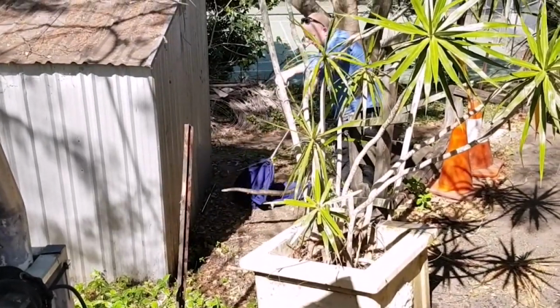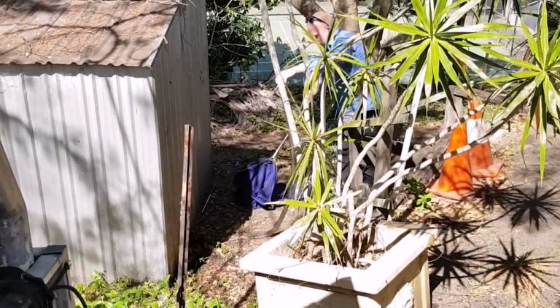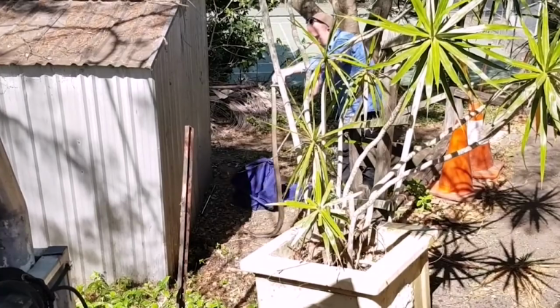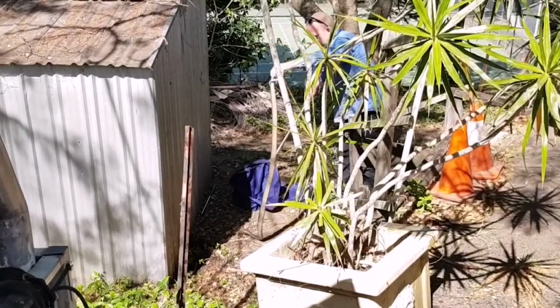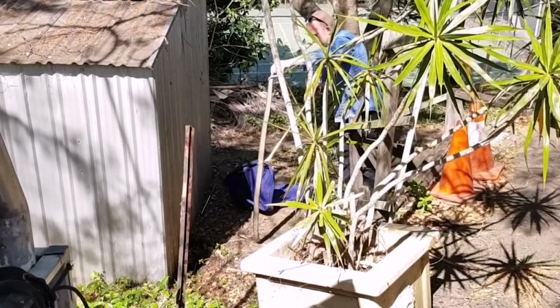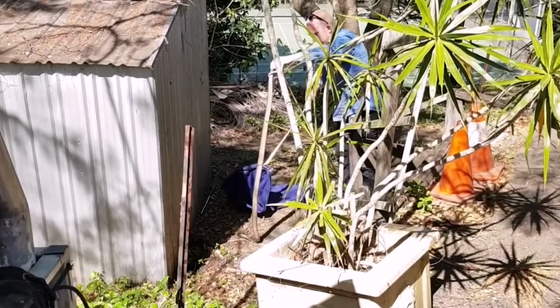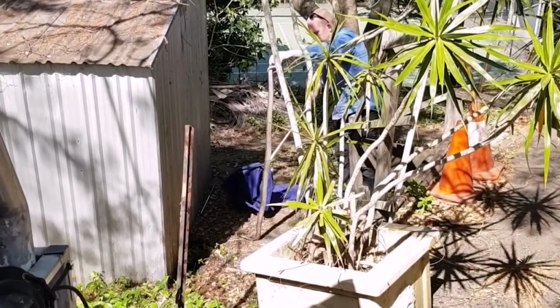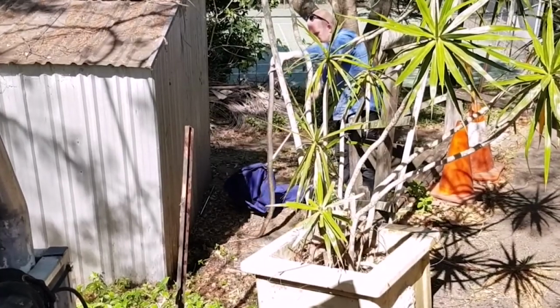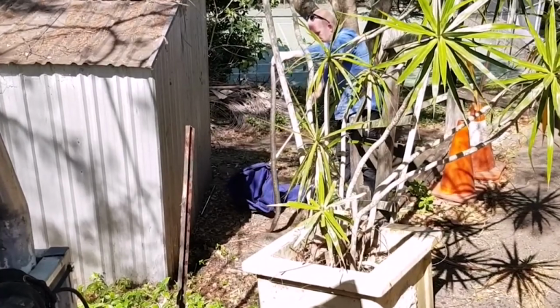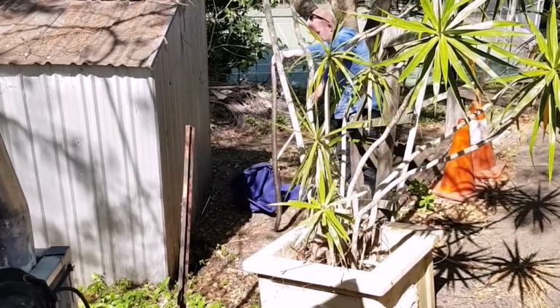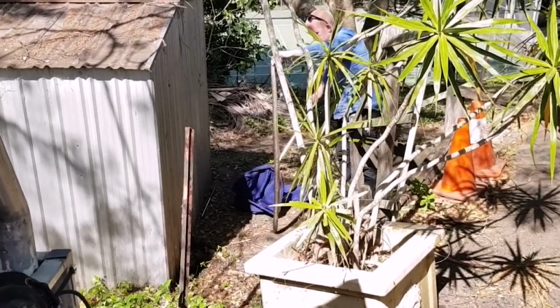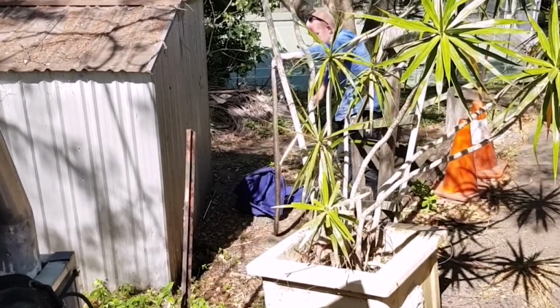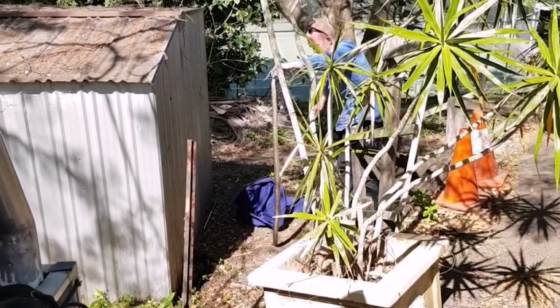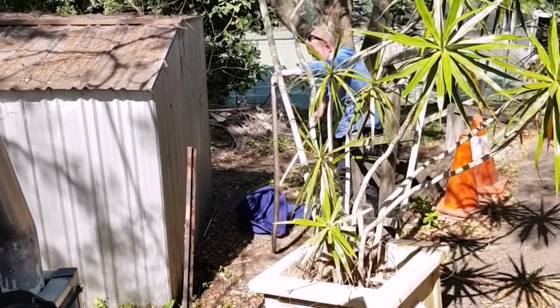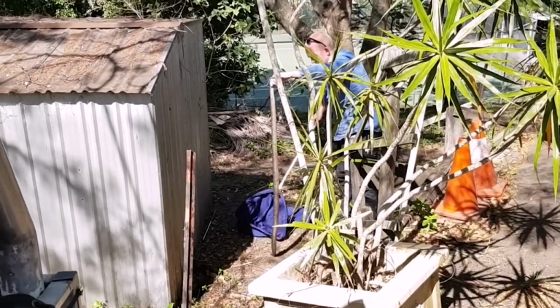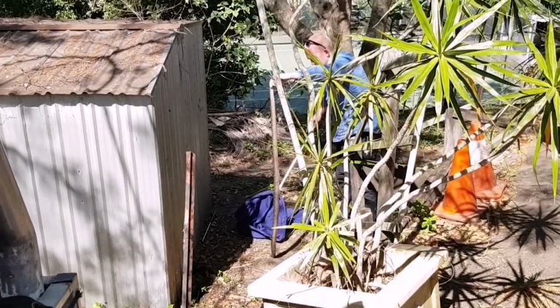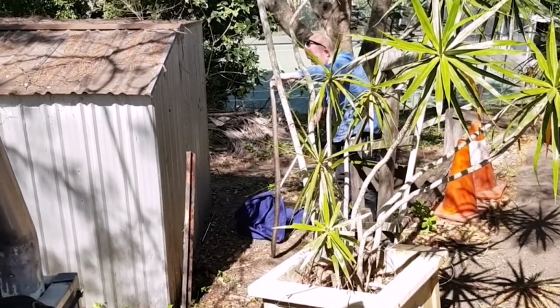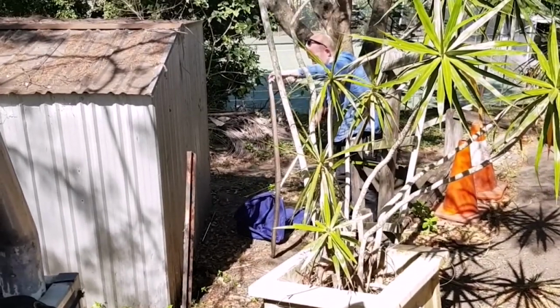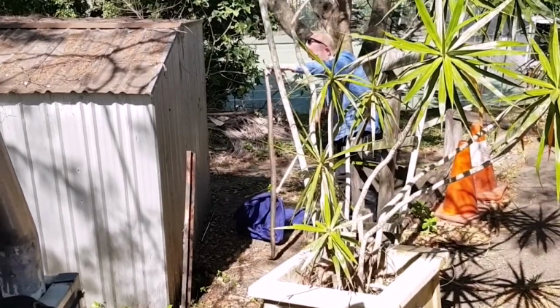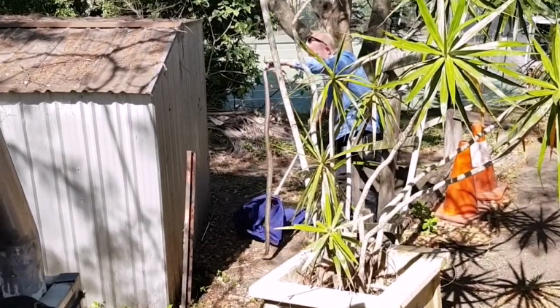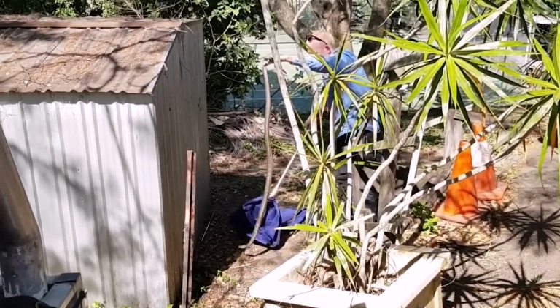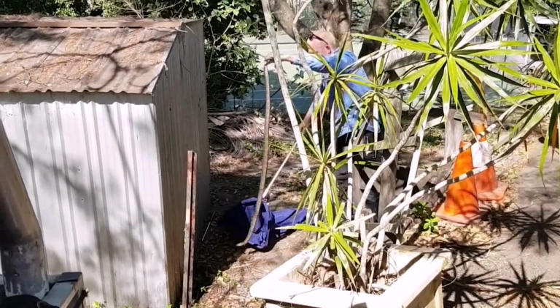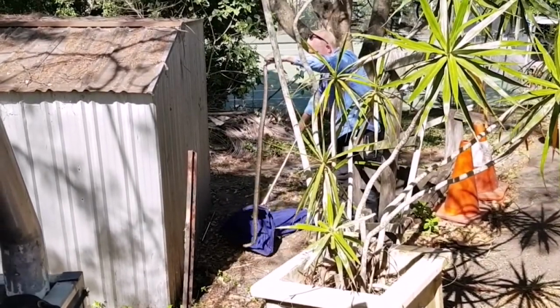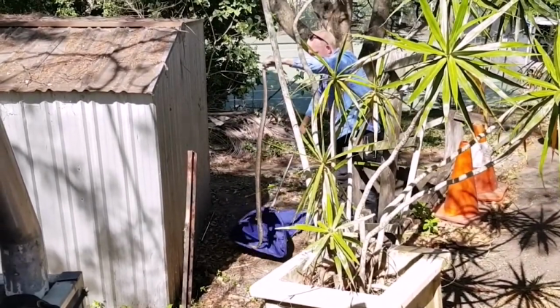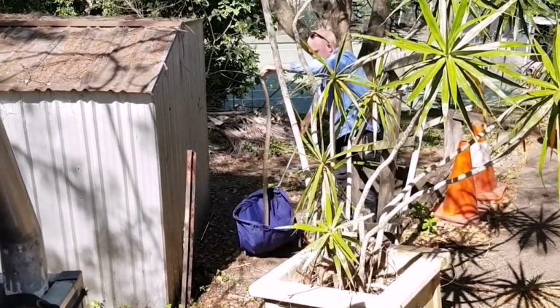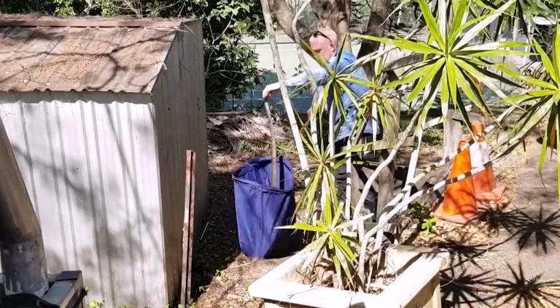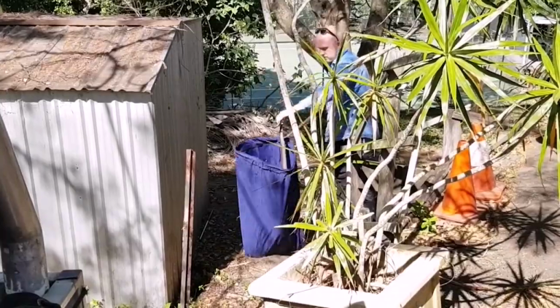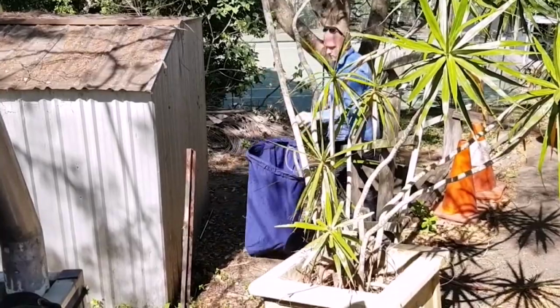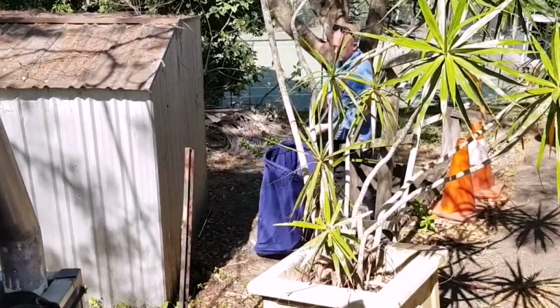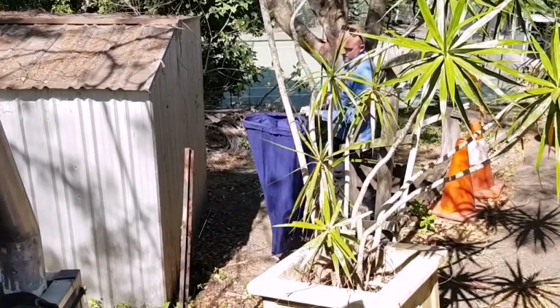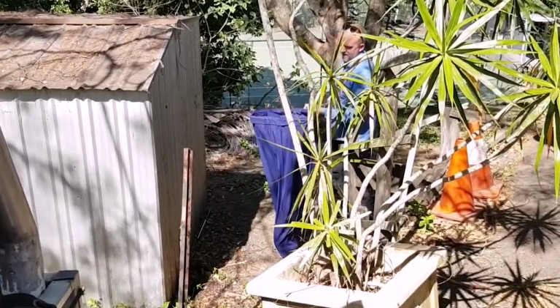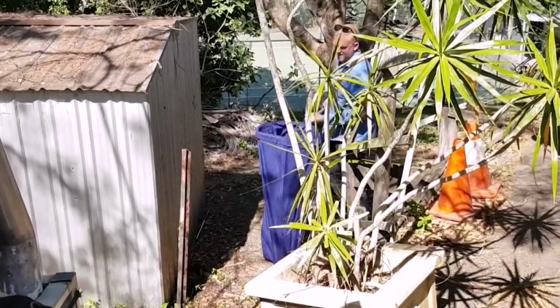That is a big brown snake. That is six foot easy.